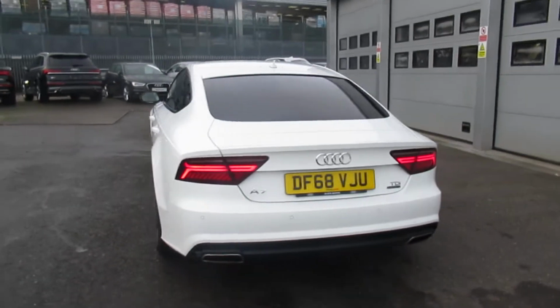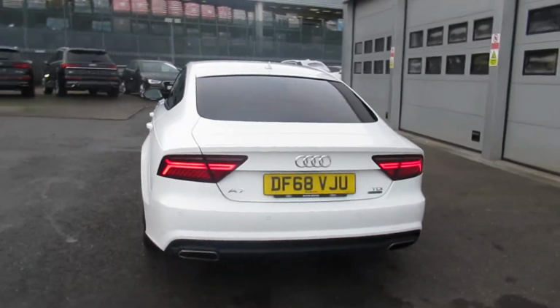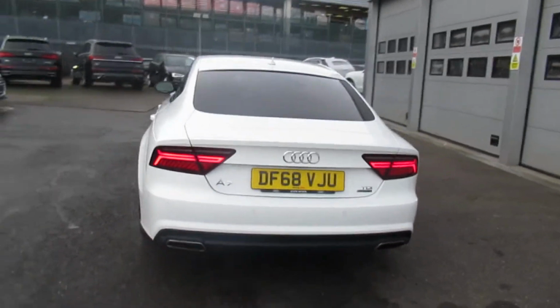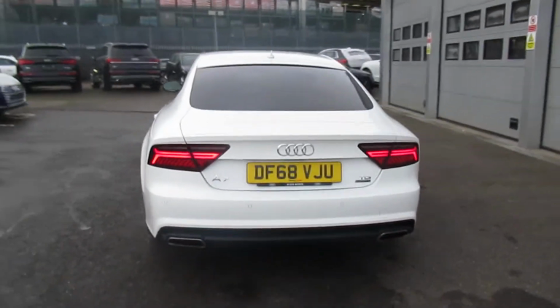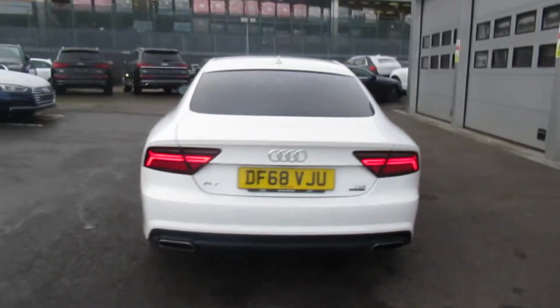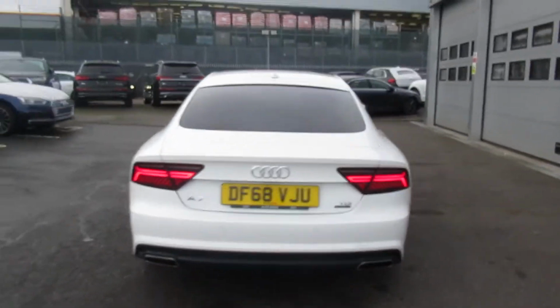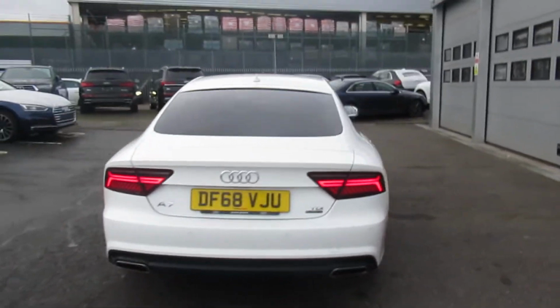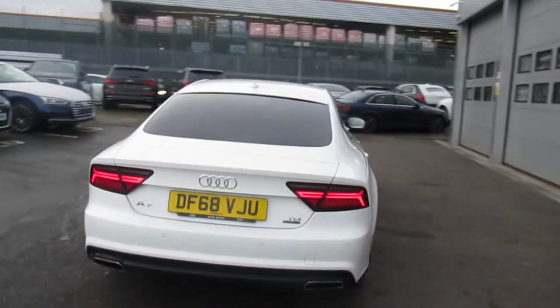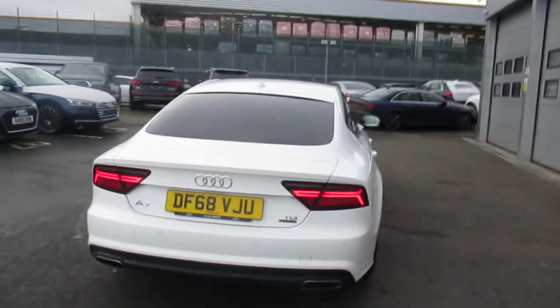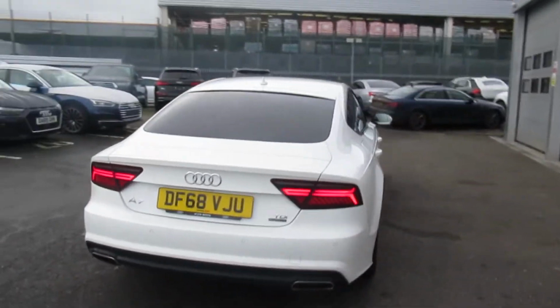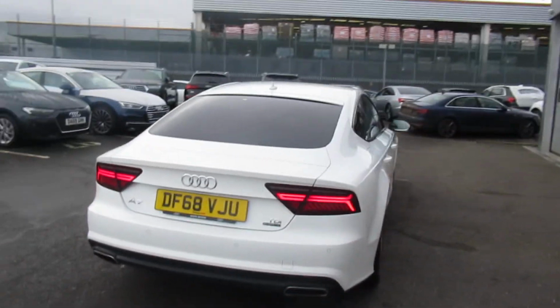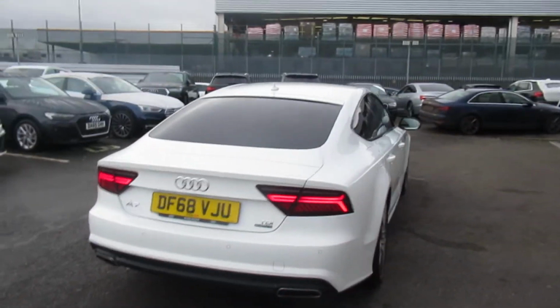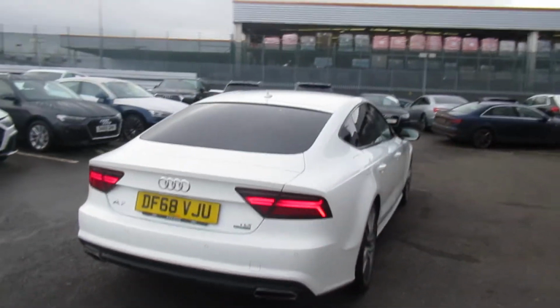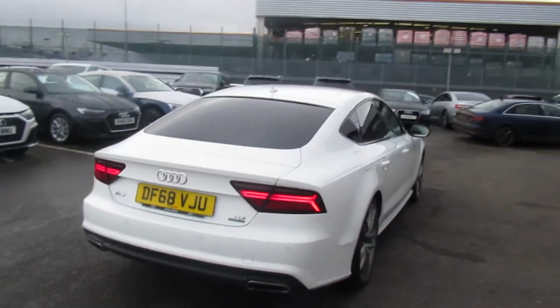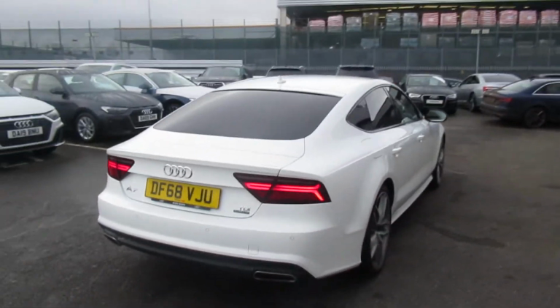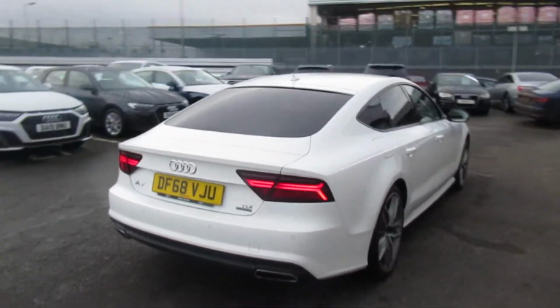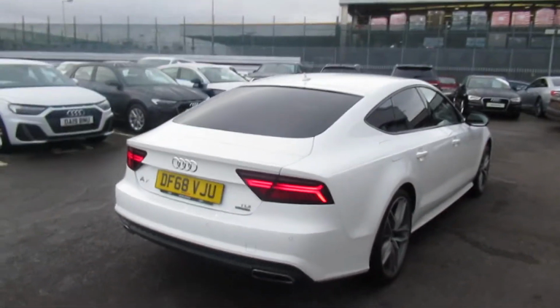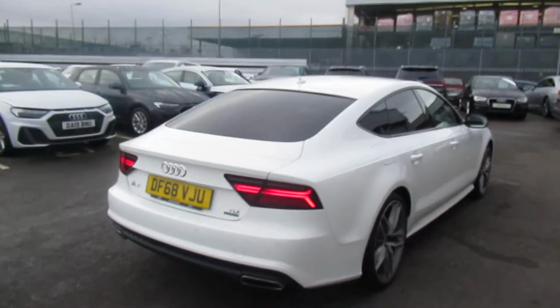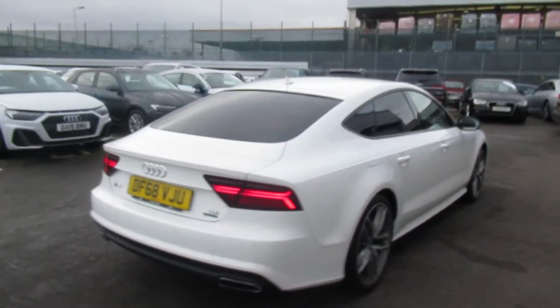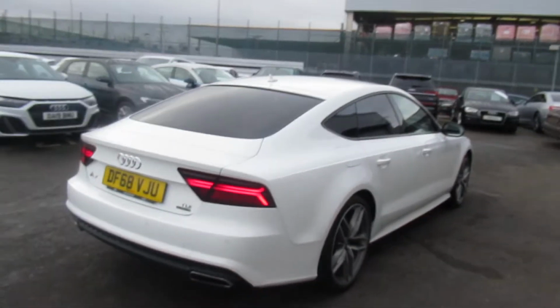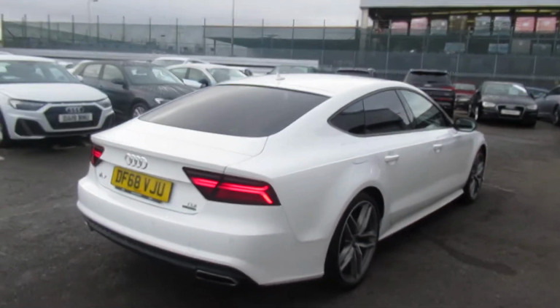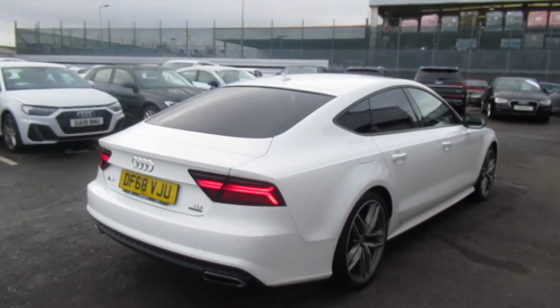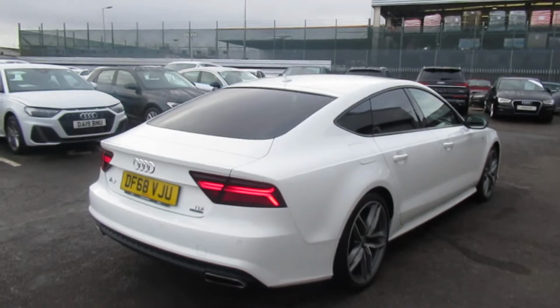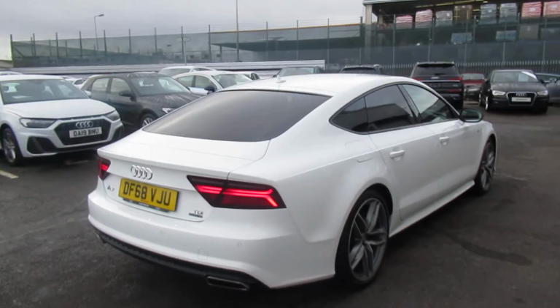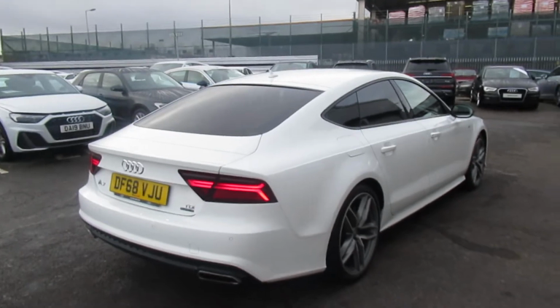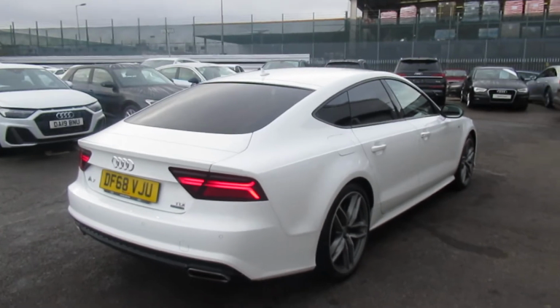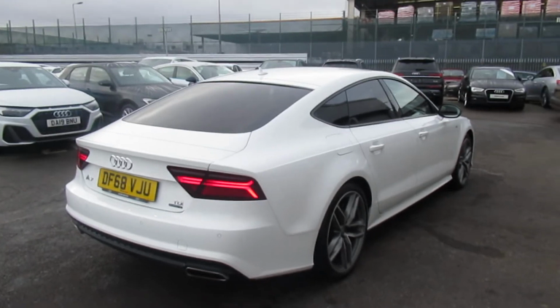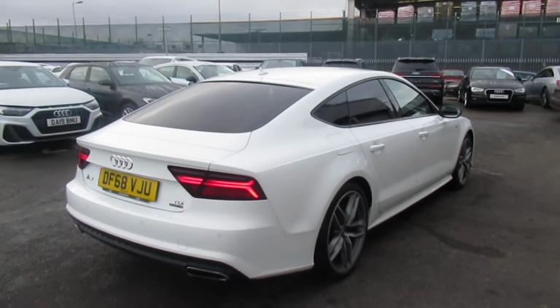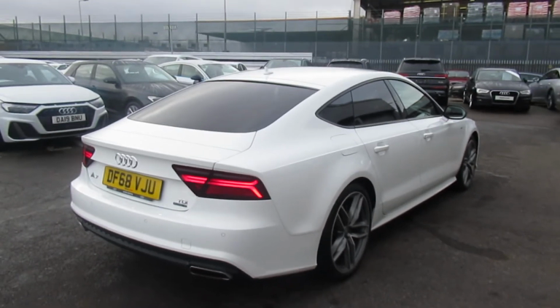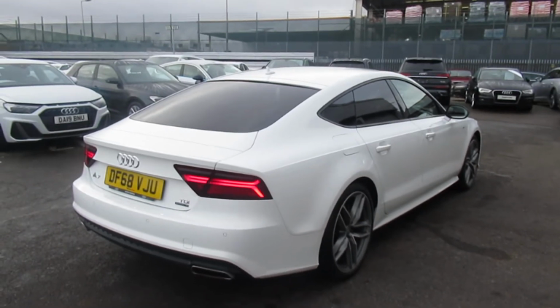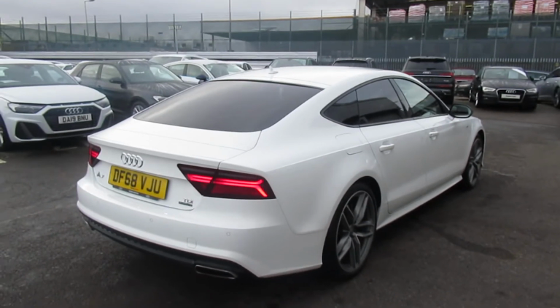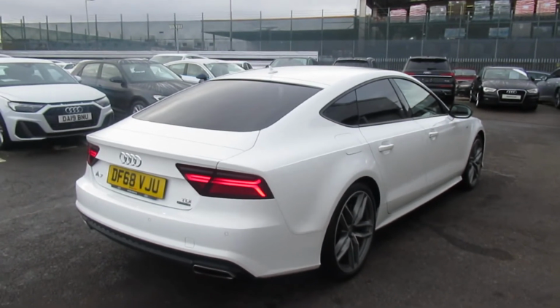Now this is an Audi used approved vehicle, so you will get a minimum of 1 year's warranty and 1 year's roadside assistance from the manufacturer.